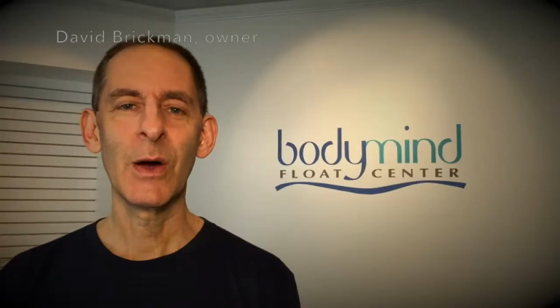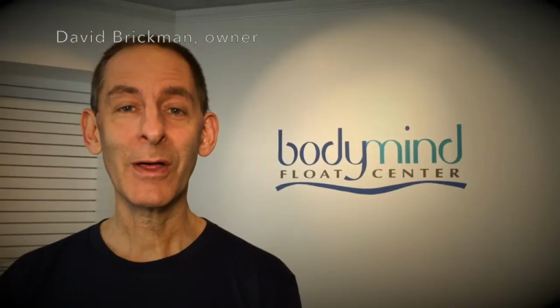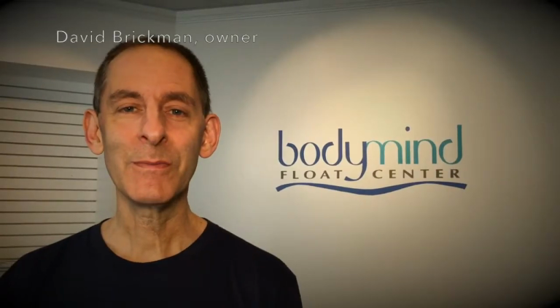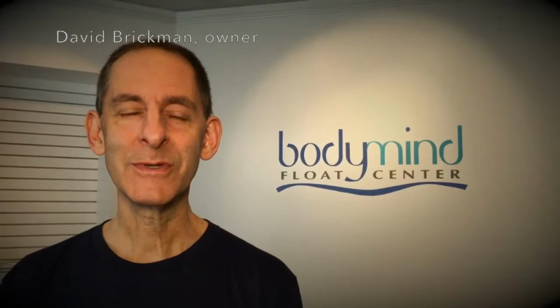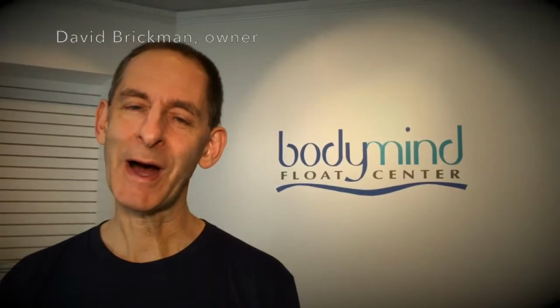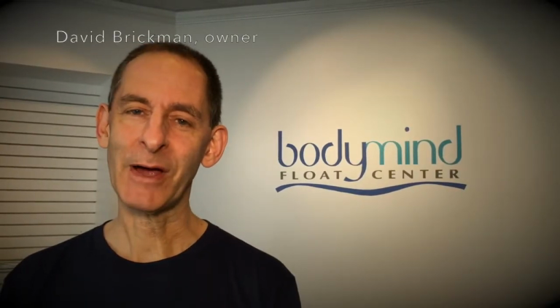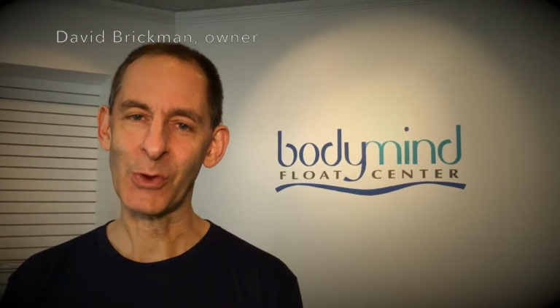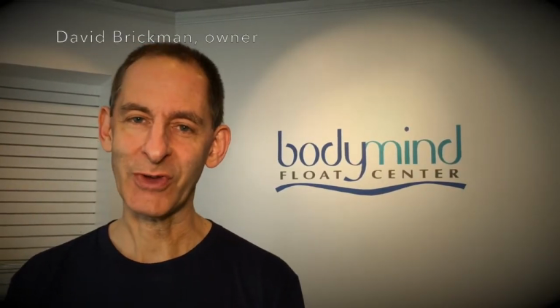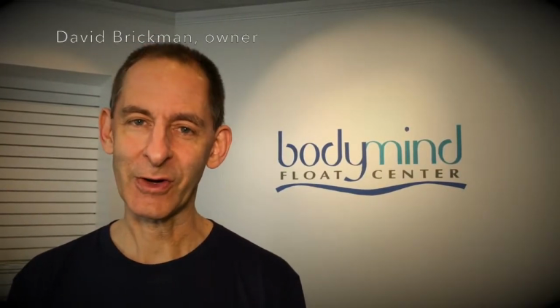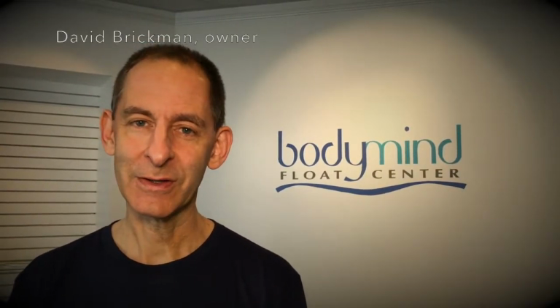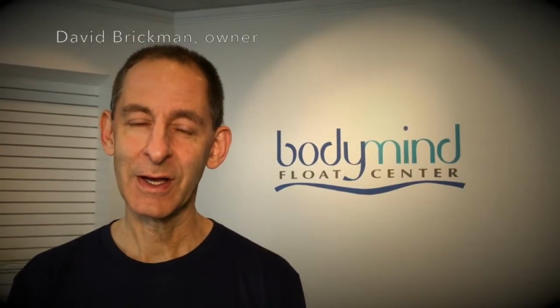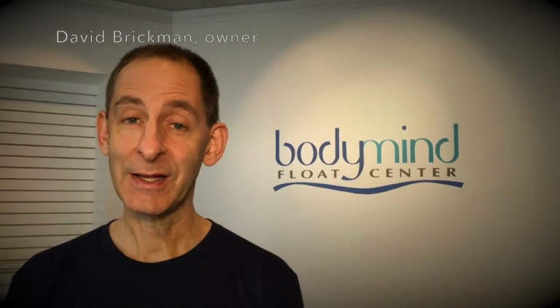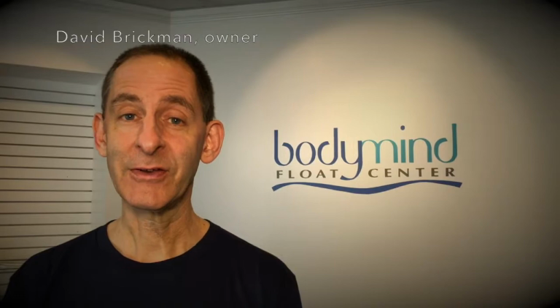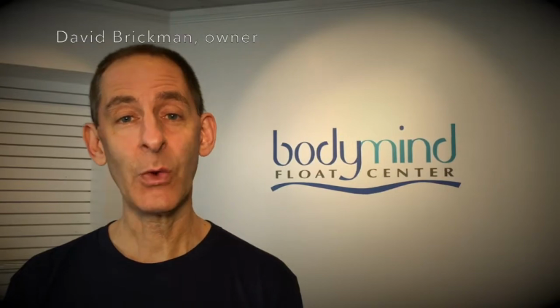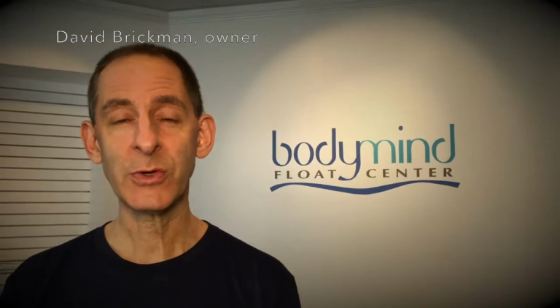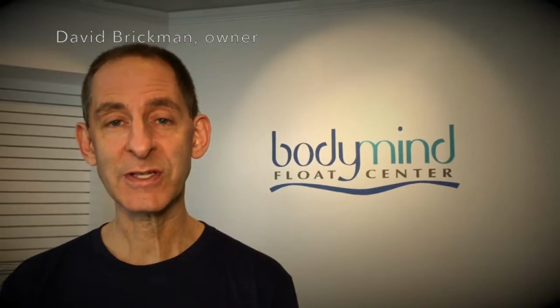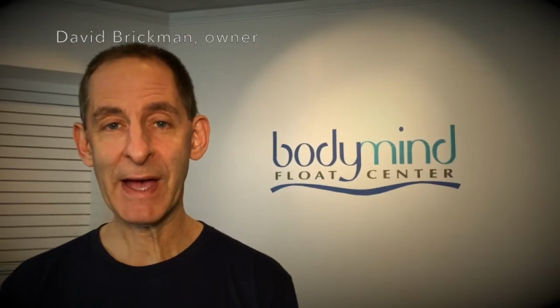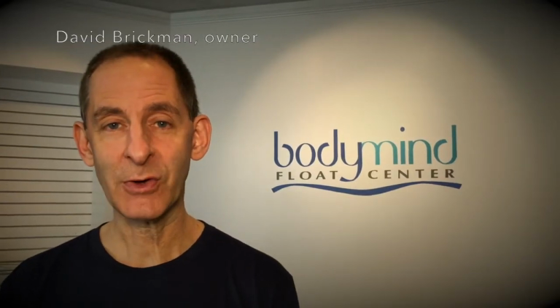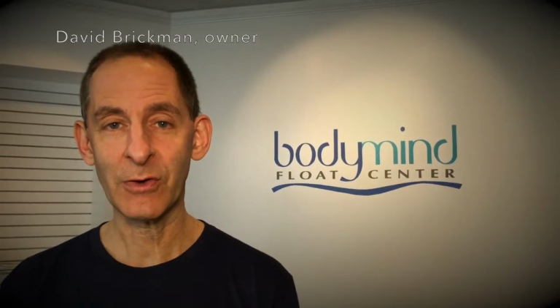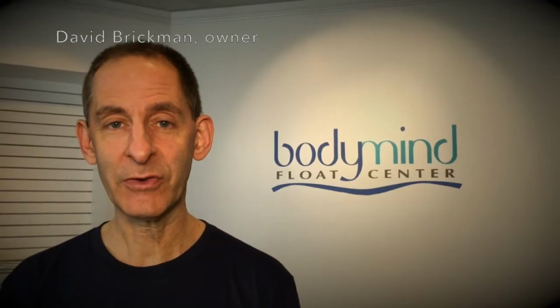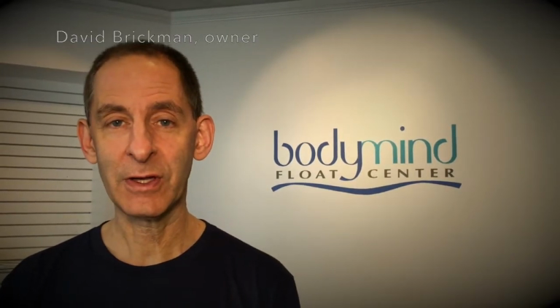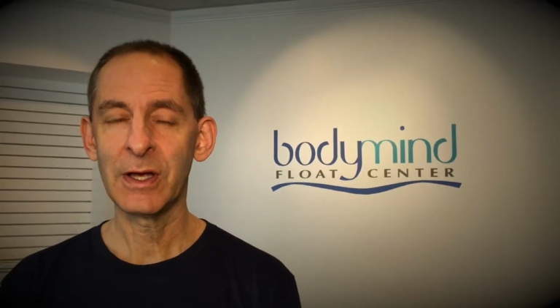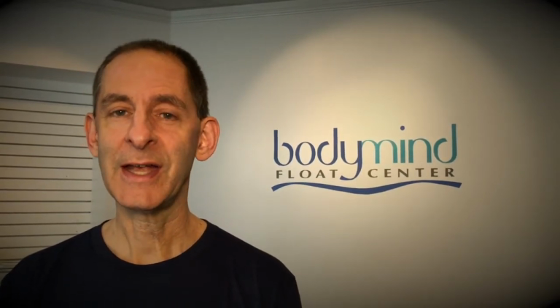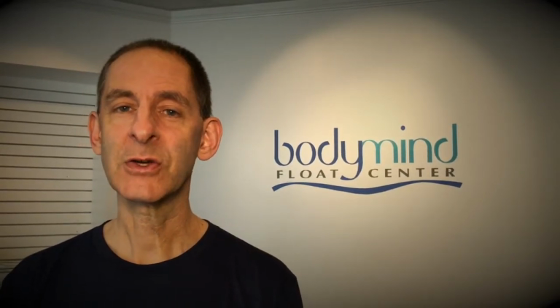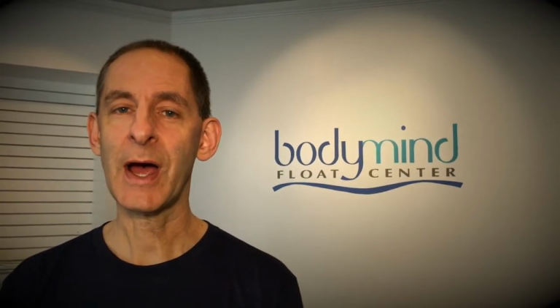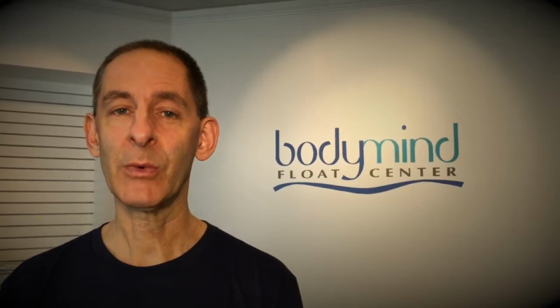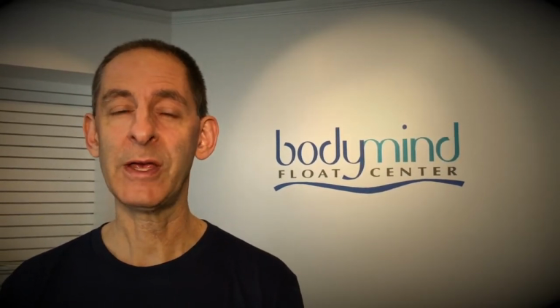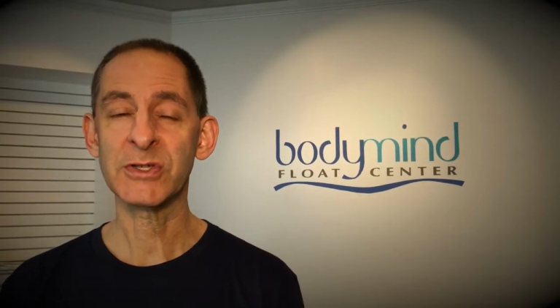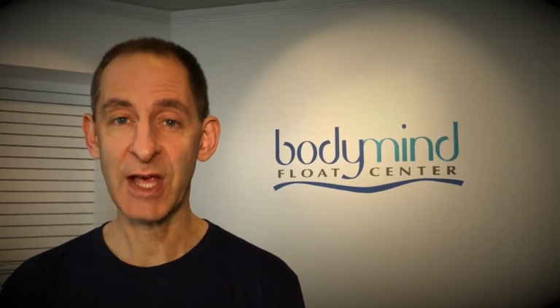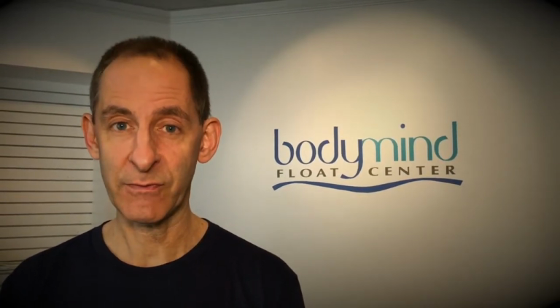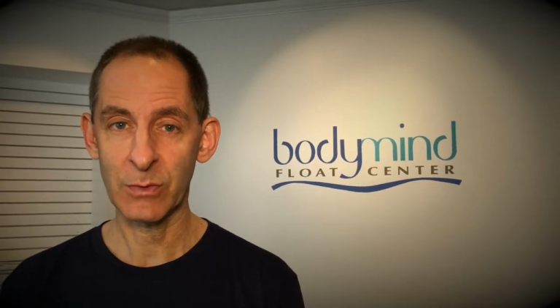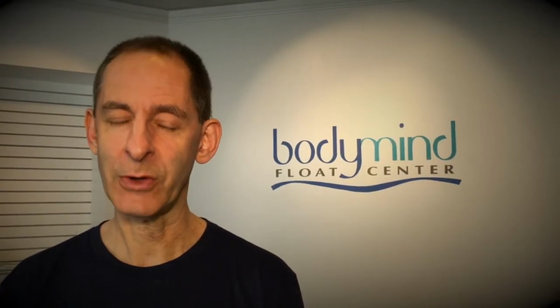Welcome to Body Mind Float Center. I'd like to tell you what to expect during your visit and describe how we'll keep you safe while you're here.